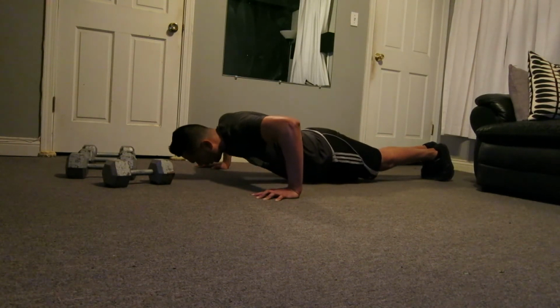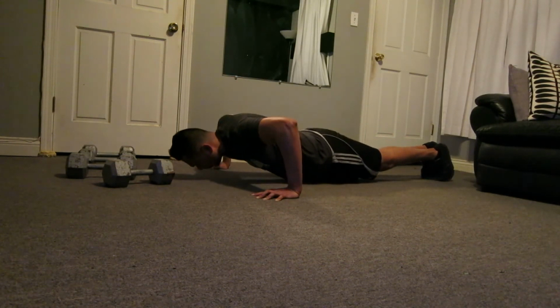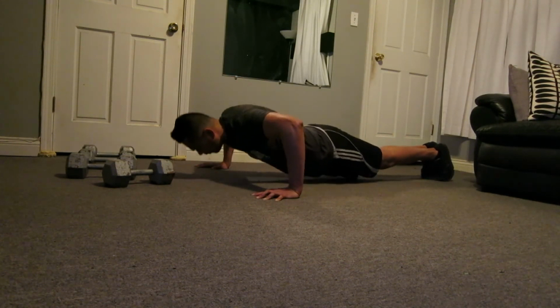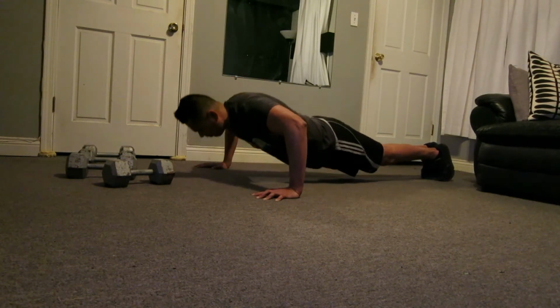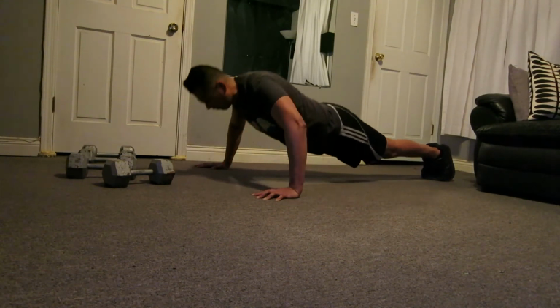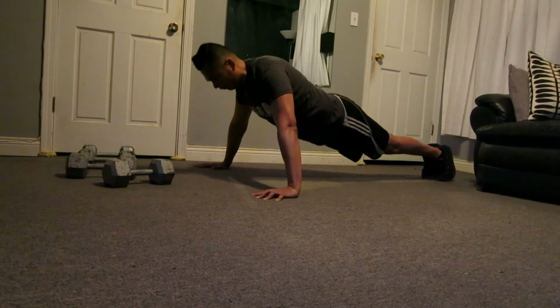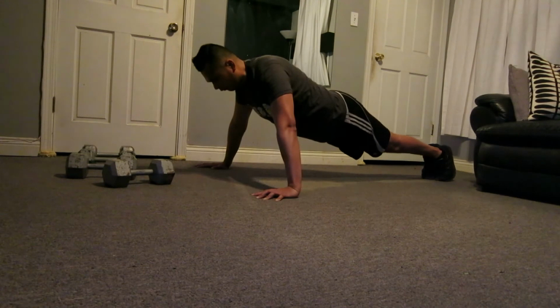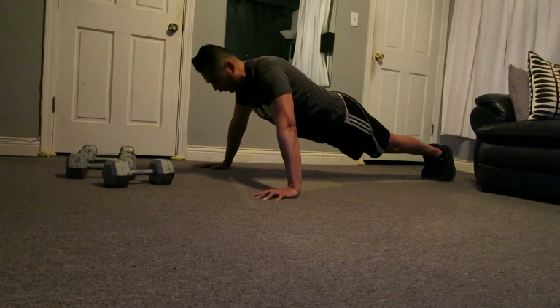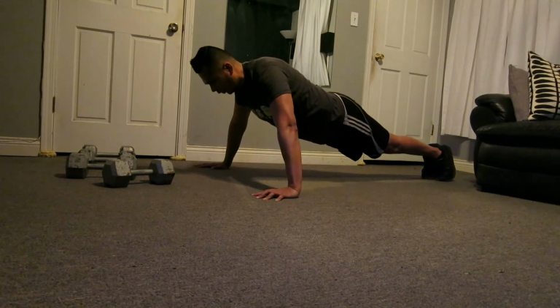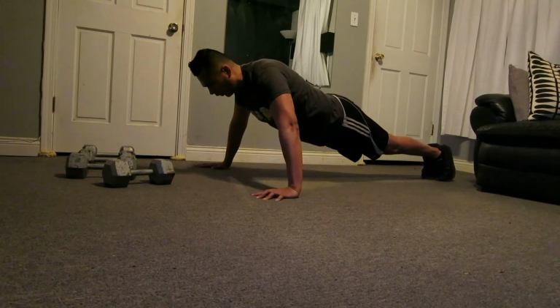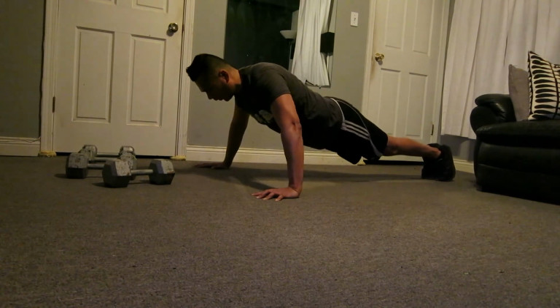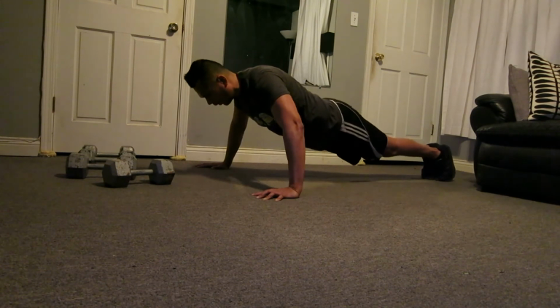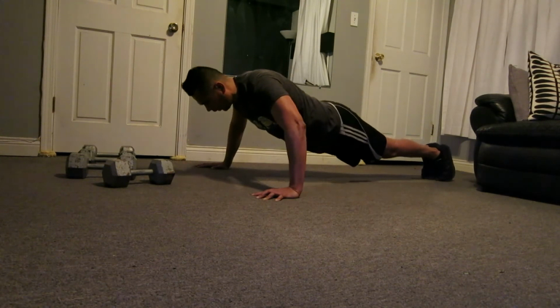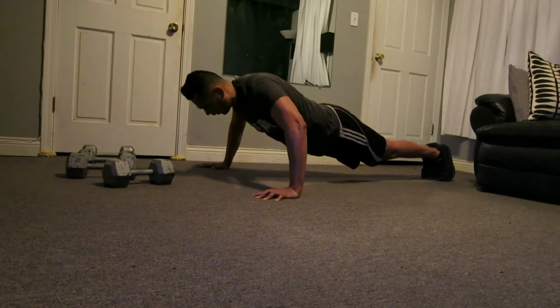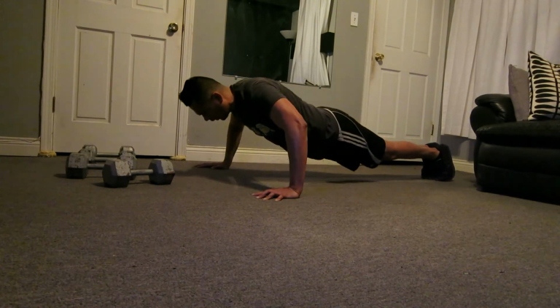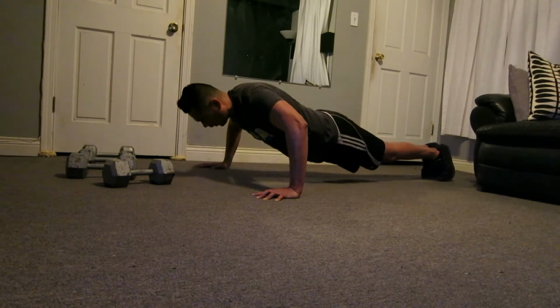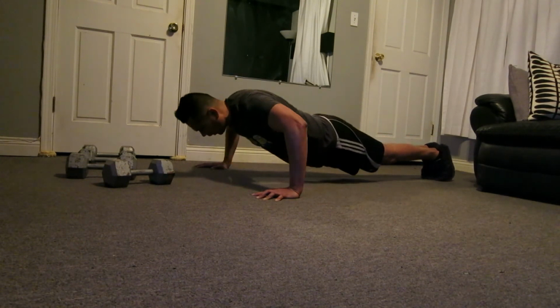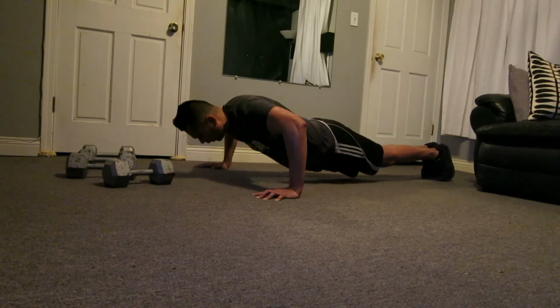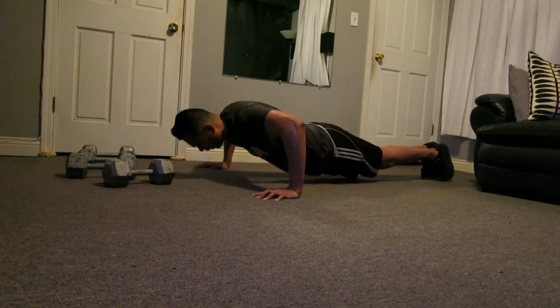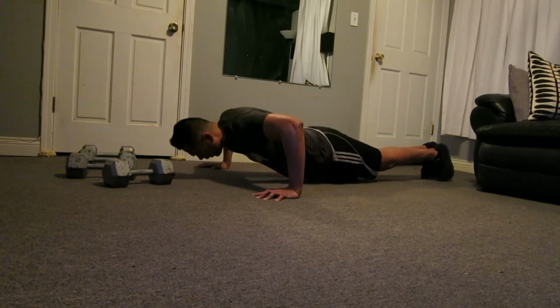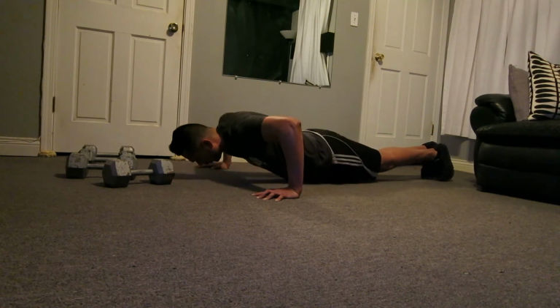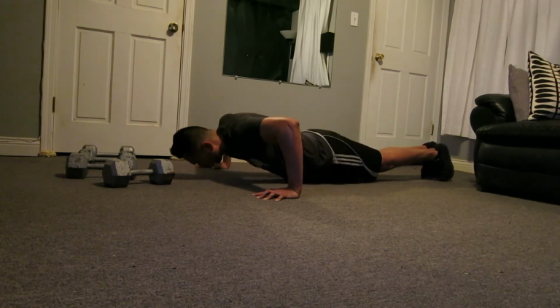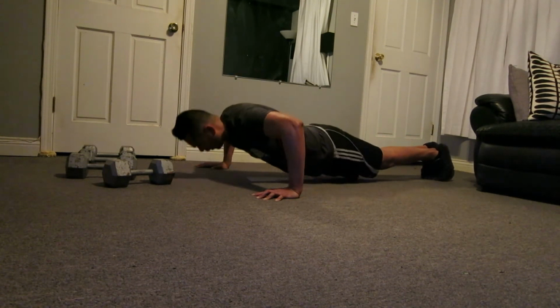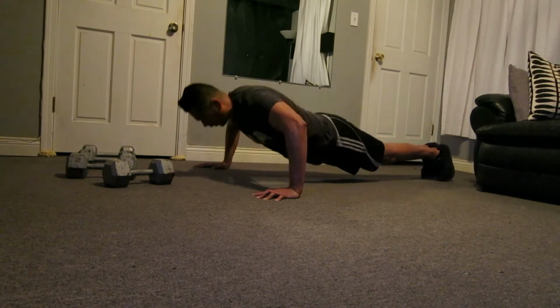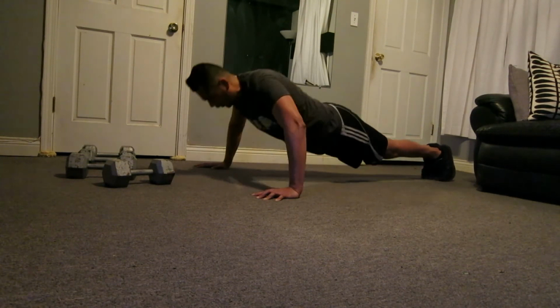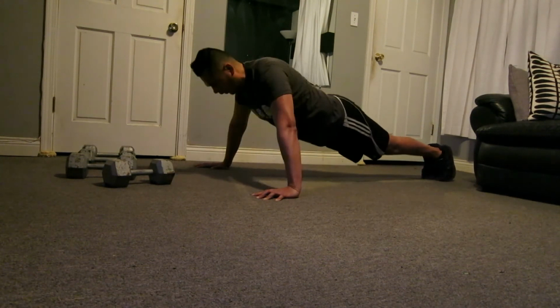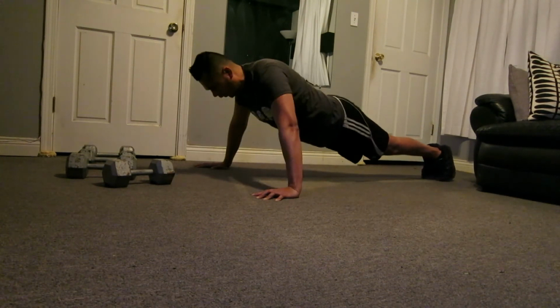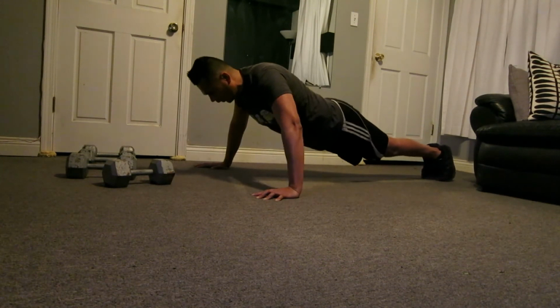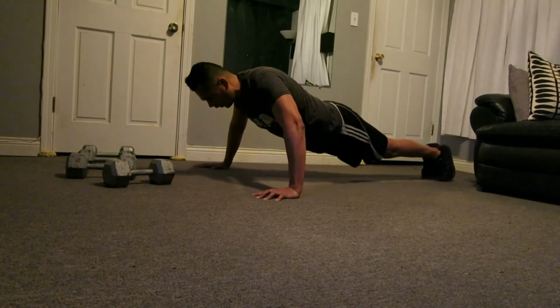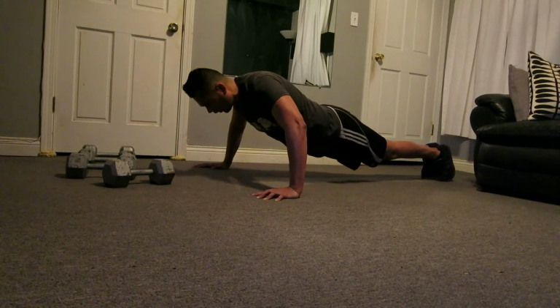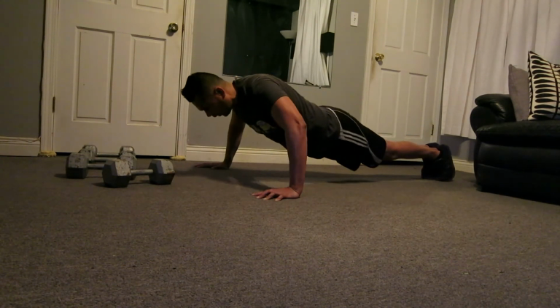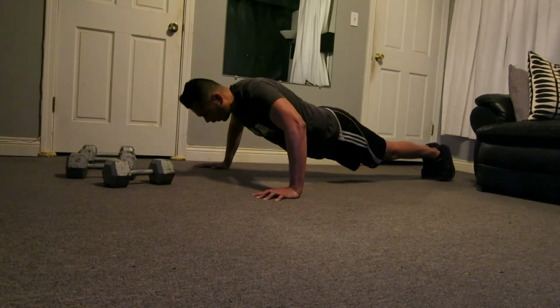Six. Make that adjustment if you need it. Two, three, seven. Good, Rob. Drive those heels more.